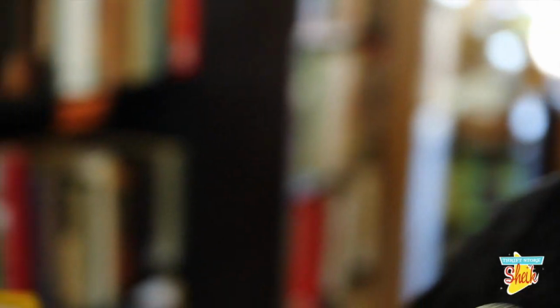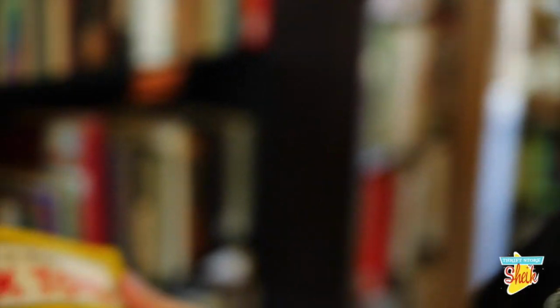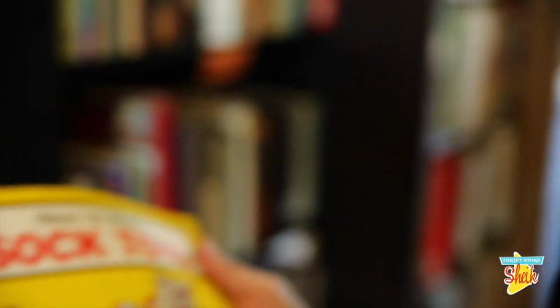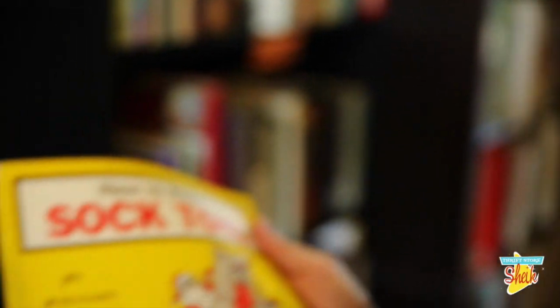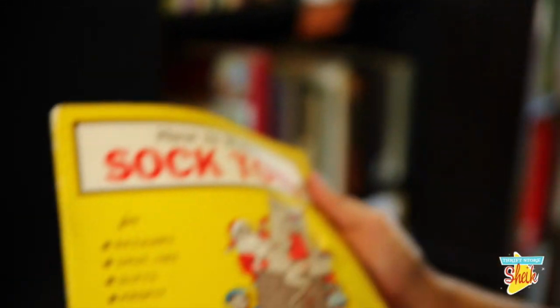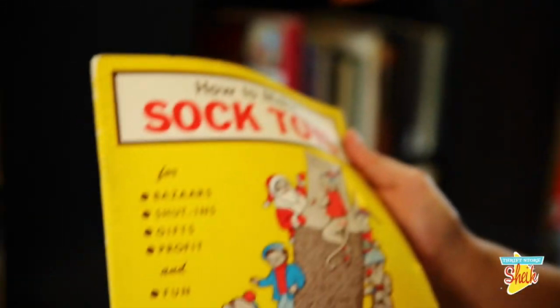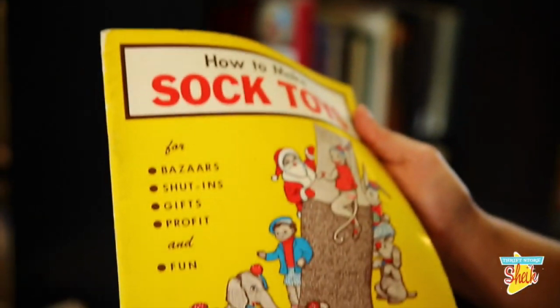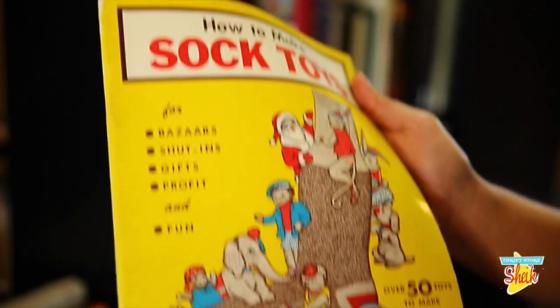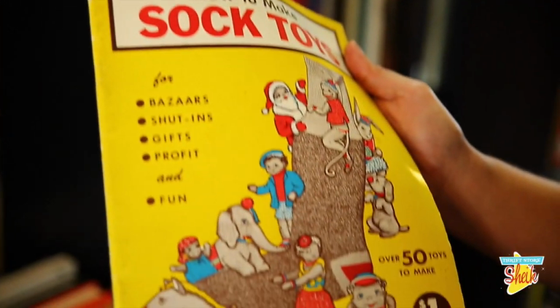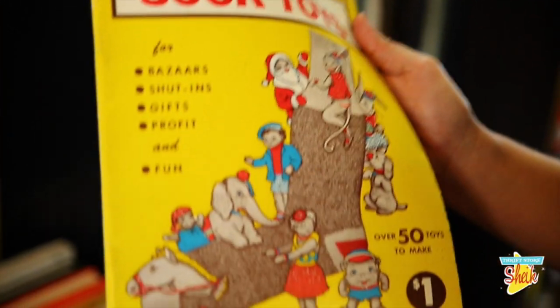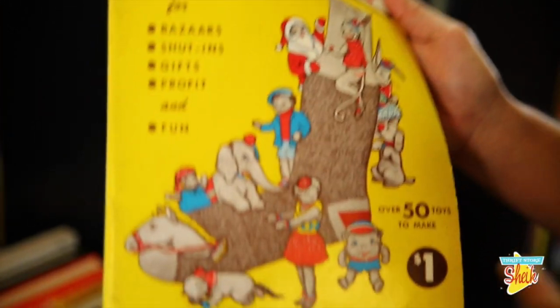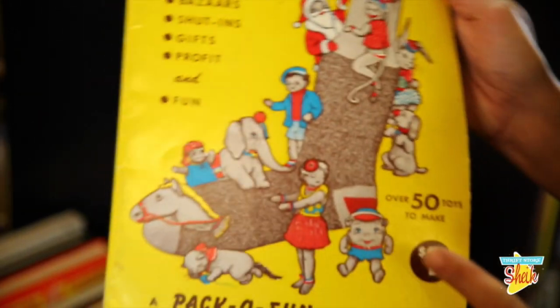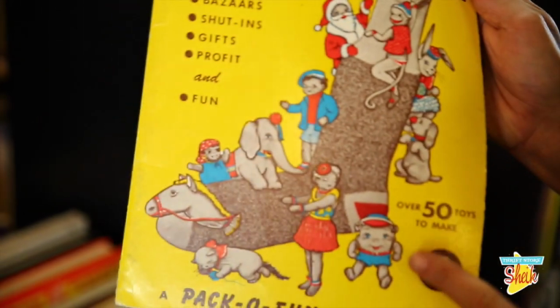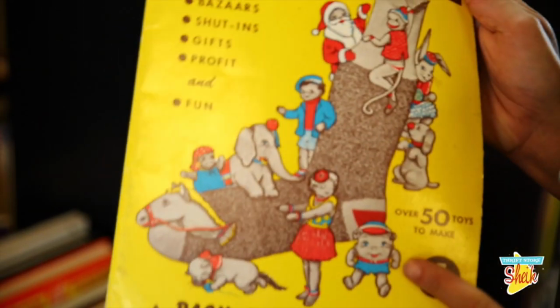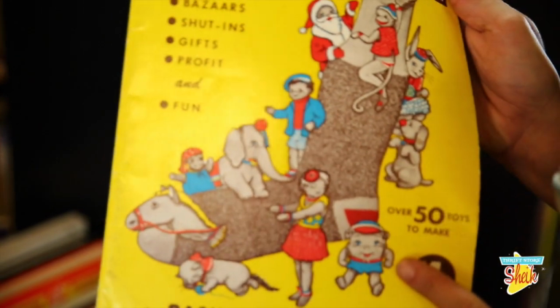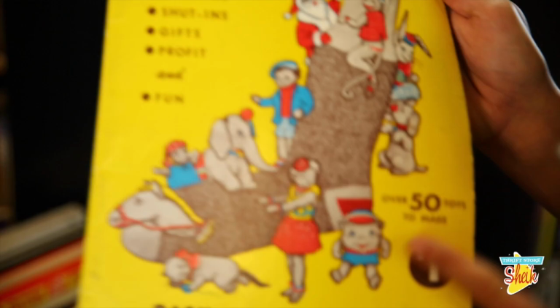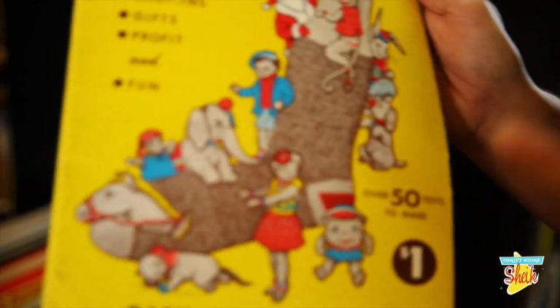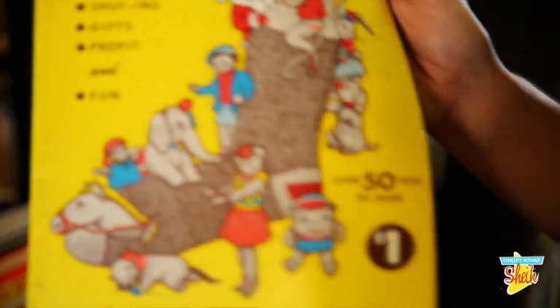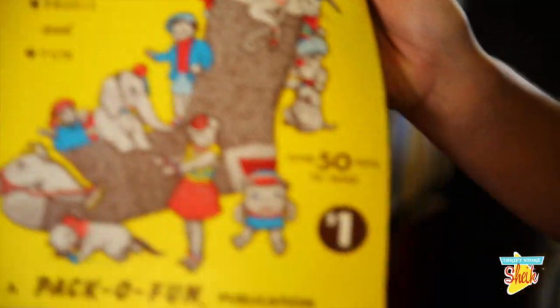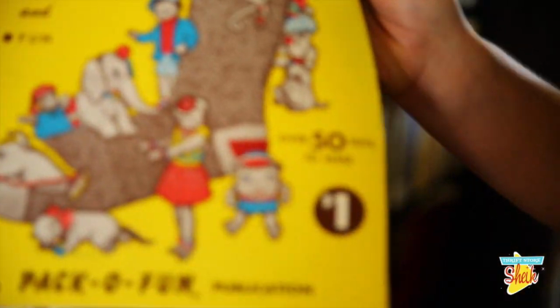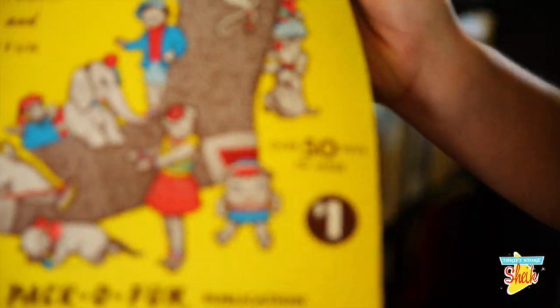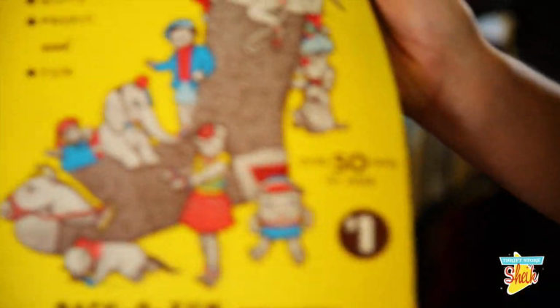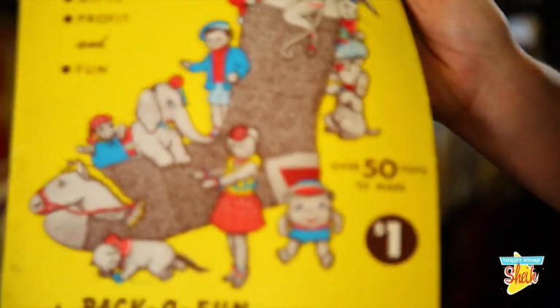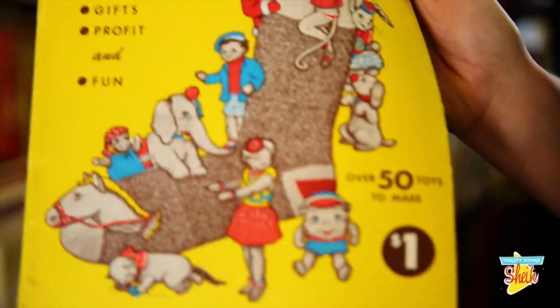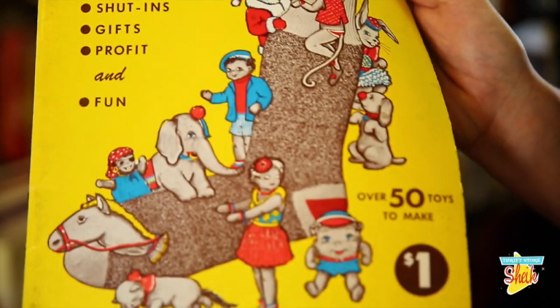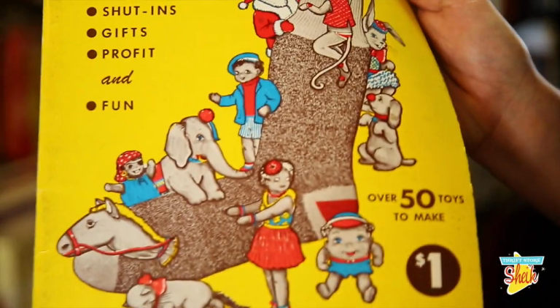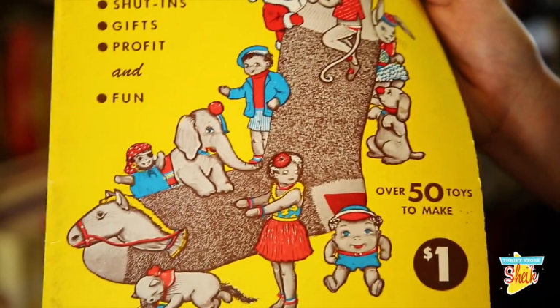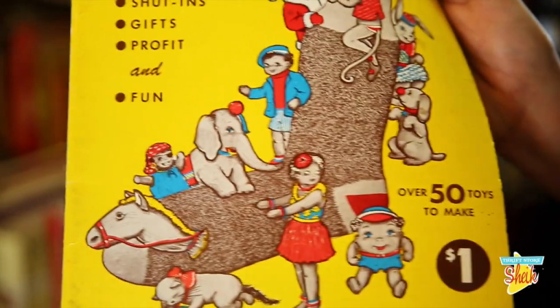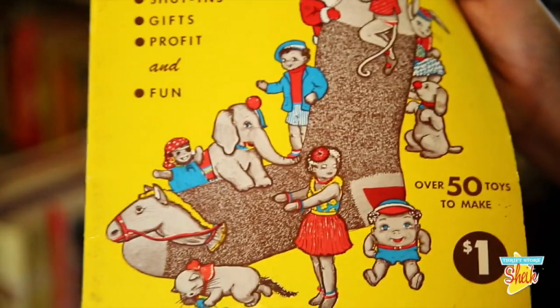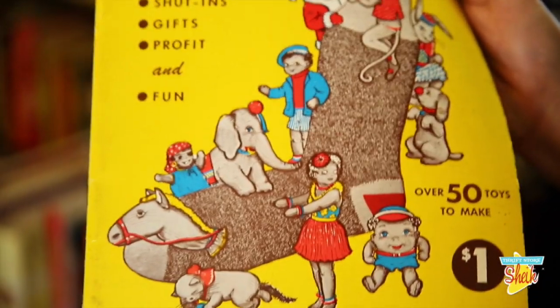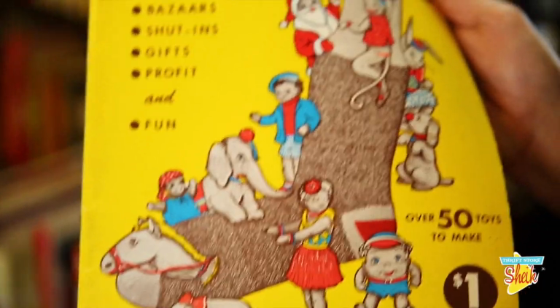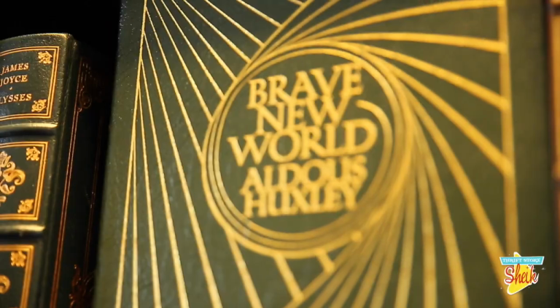We got sock rabbits, sock dogs, whatever that is — I'm not 100% sure, but you also could make that.